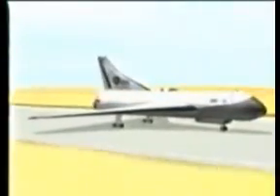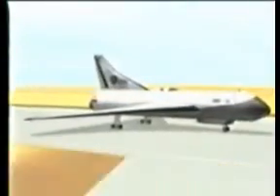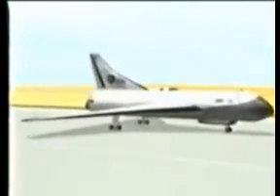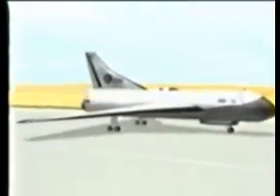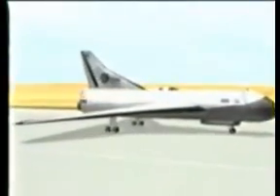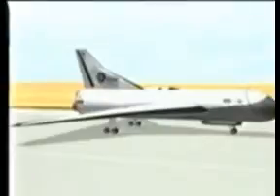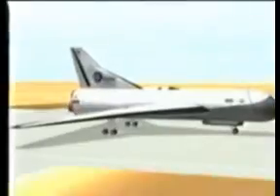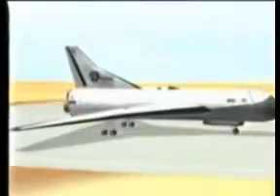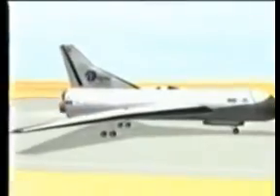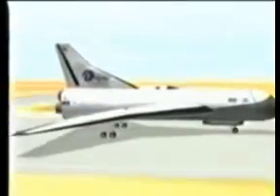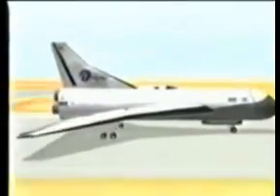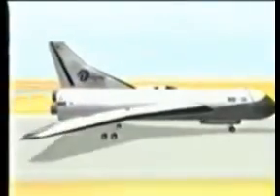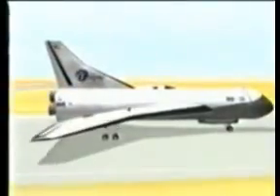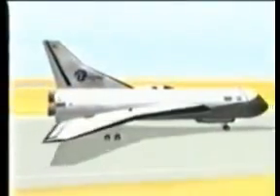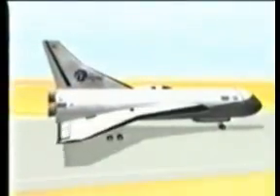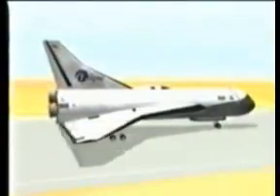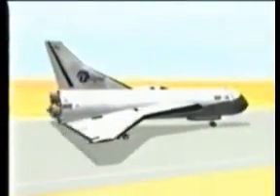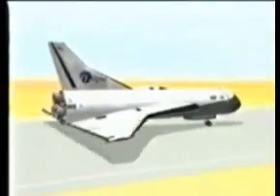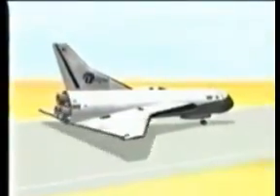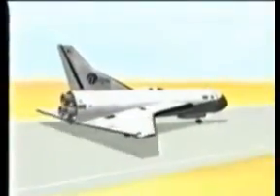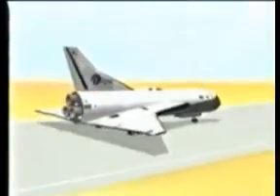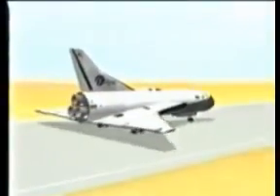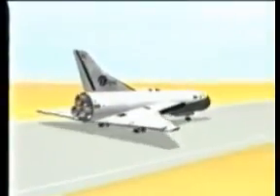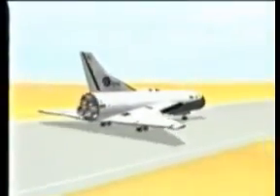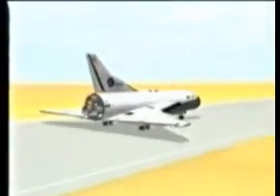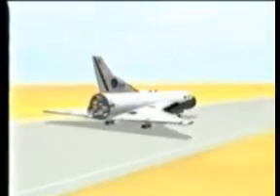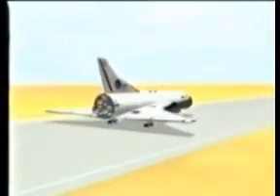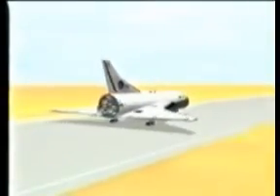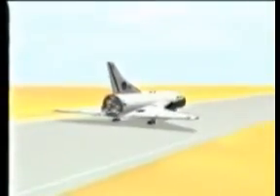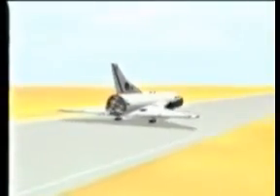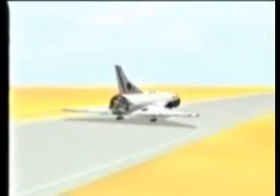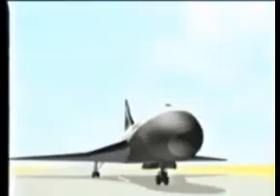From its tow launch to touchdown, the entire Eclipse launch mission has lasted only 30 minutes.